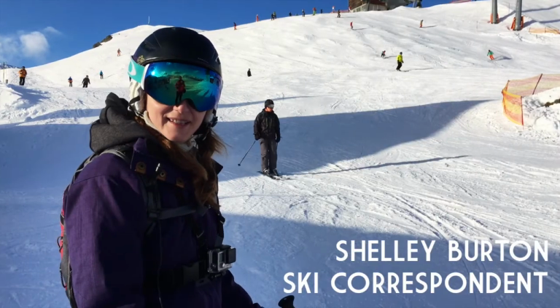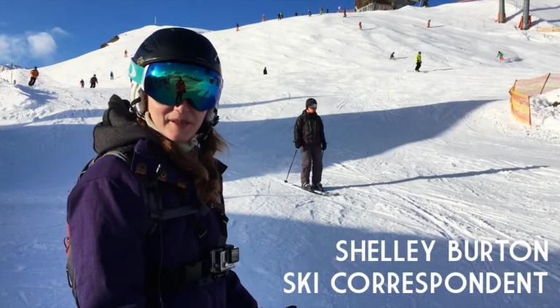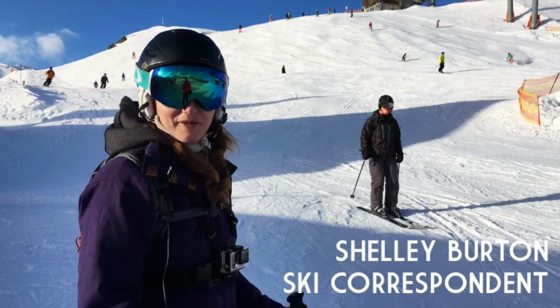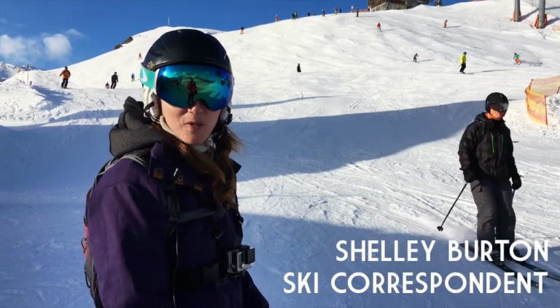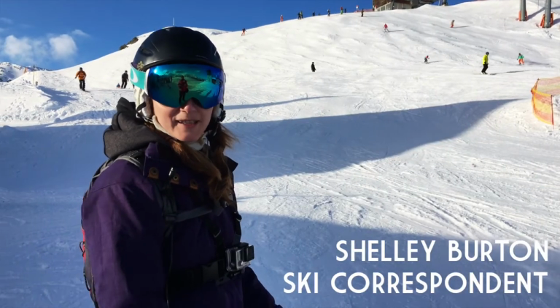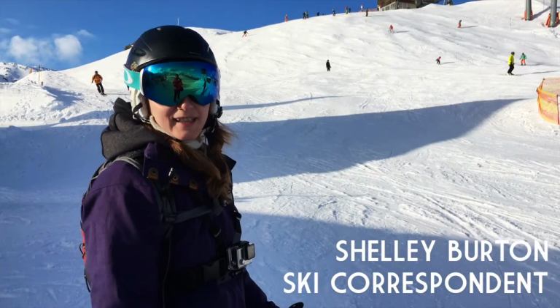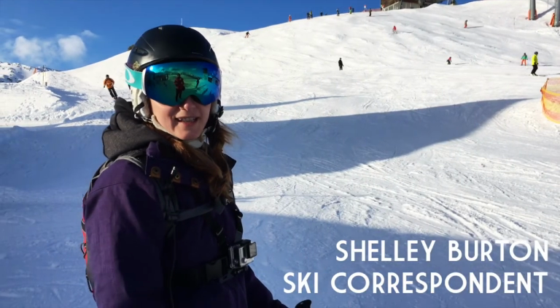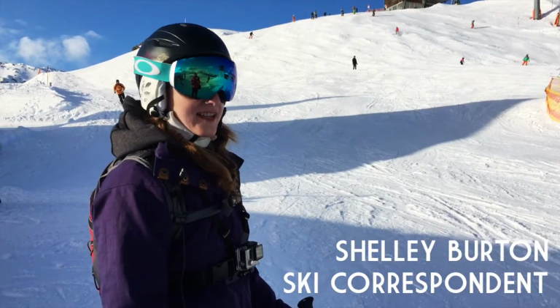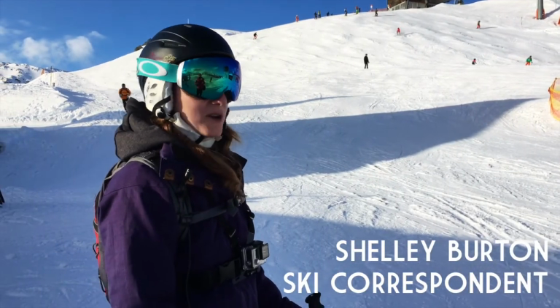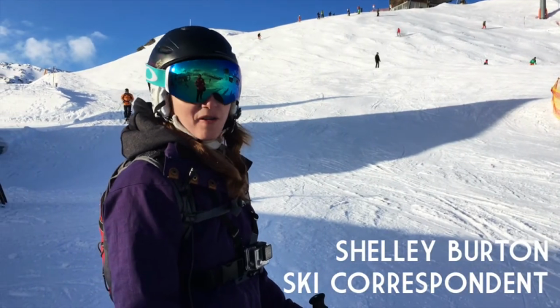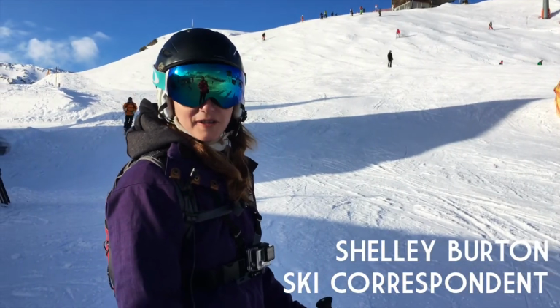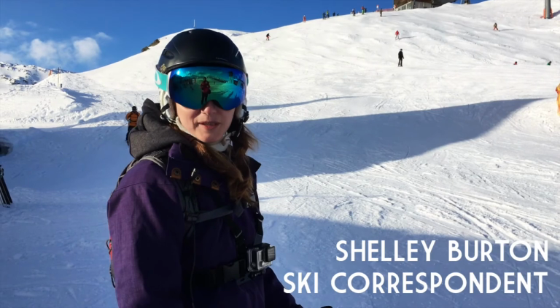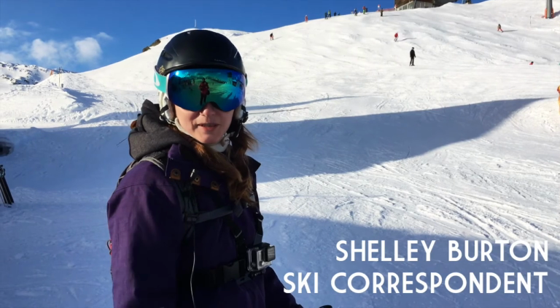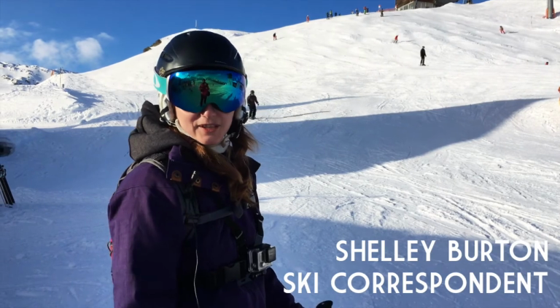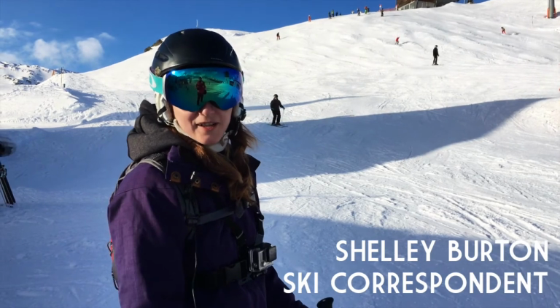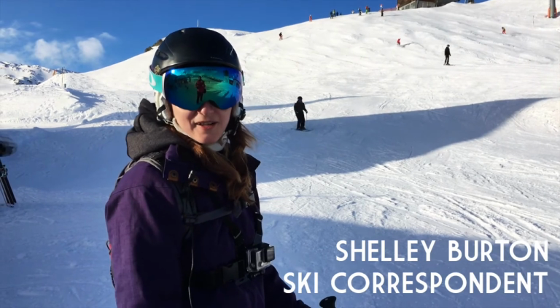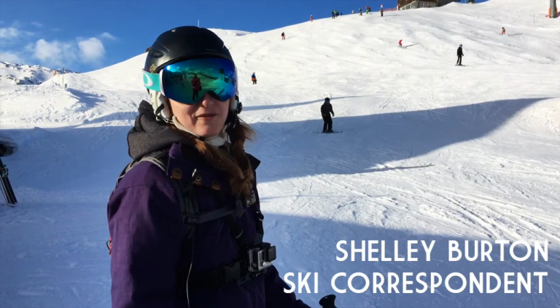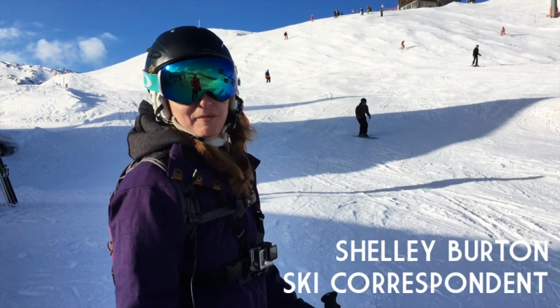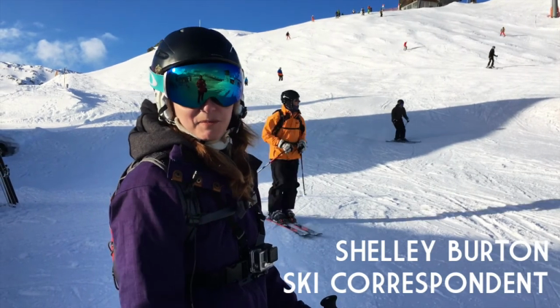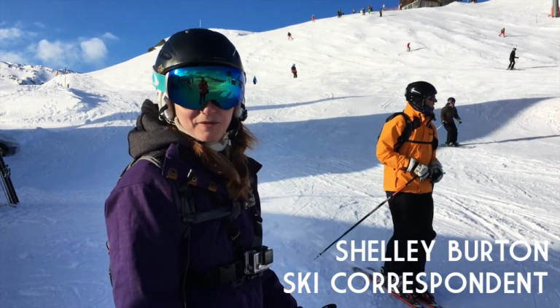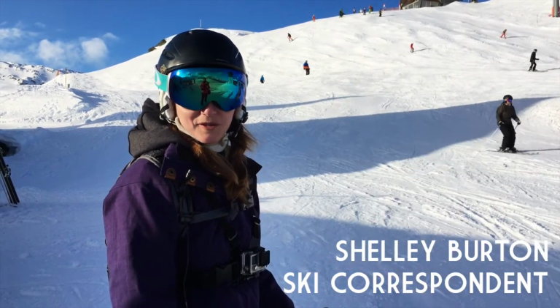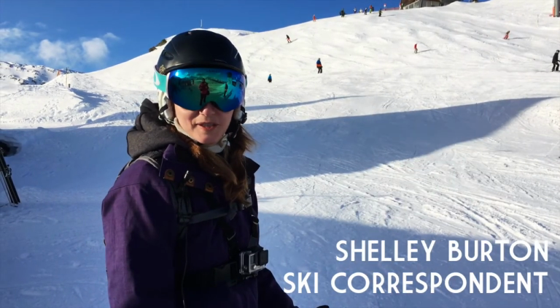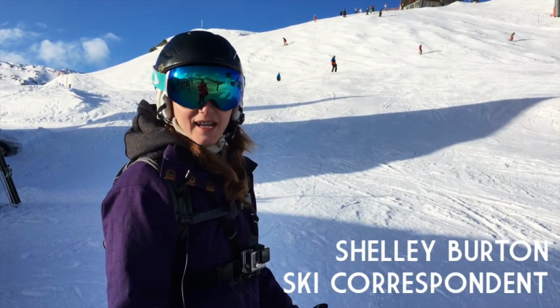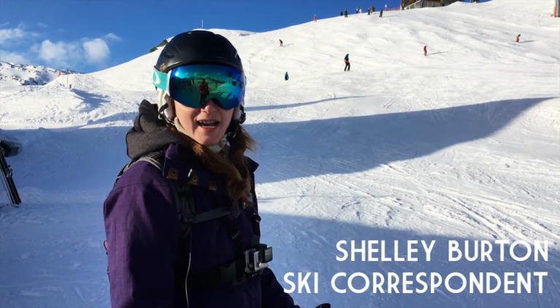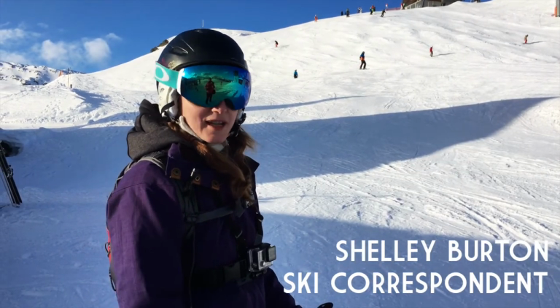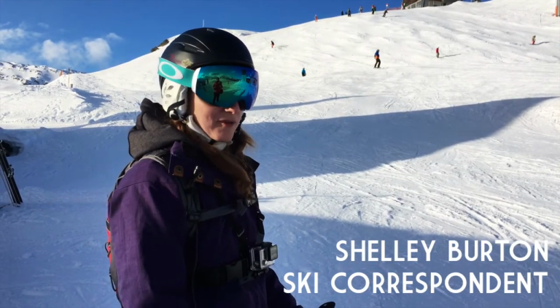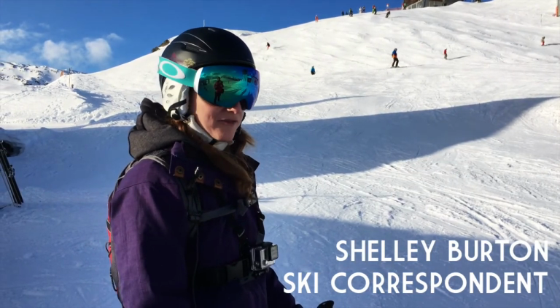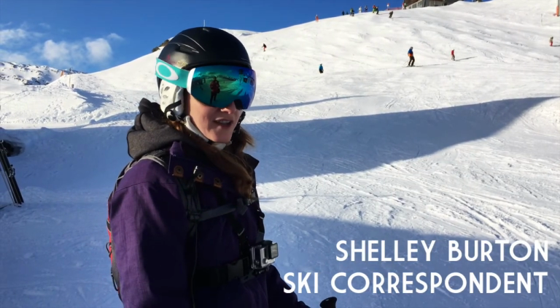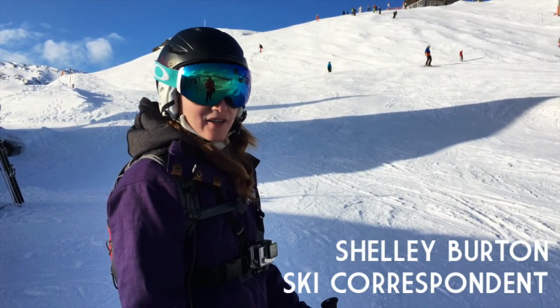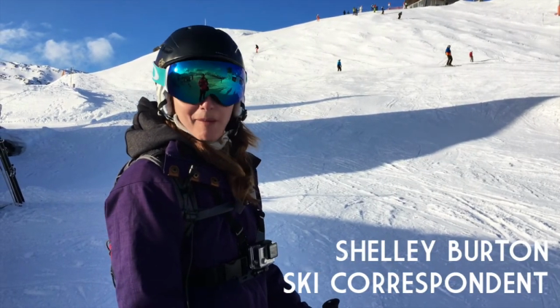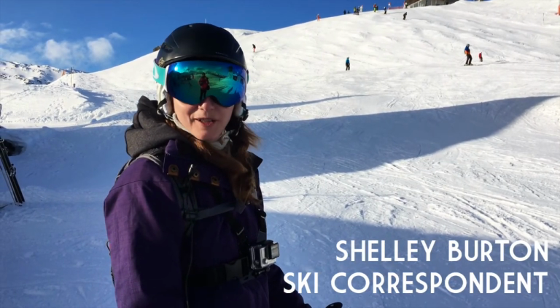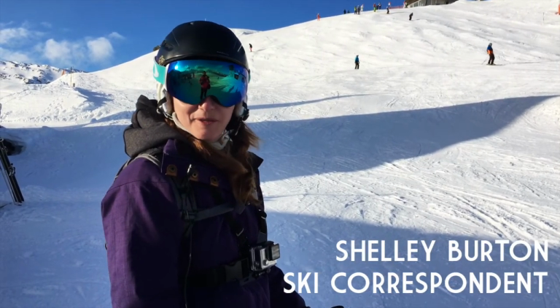So after a fantastic morning skiing in Mayrhofen, we stopped at the Schneekarhütte for some wonderful food. And now we are off on the black run home.